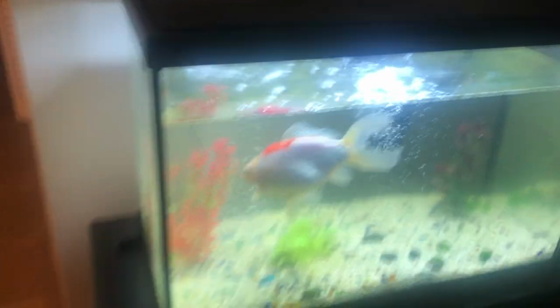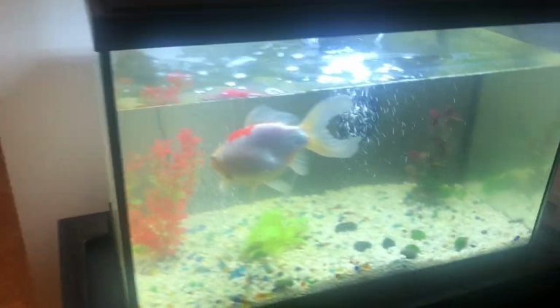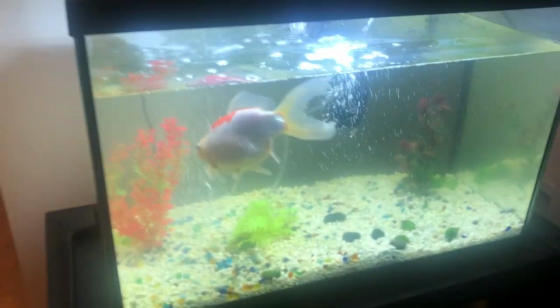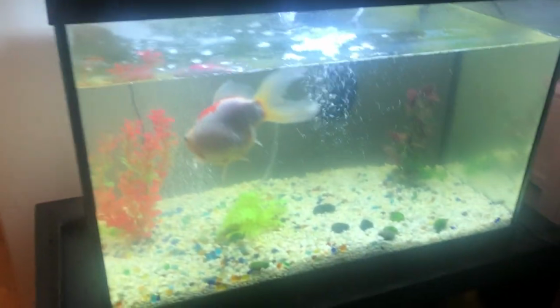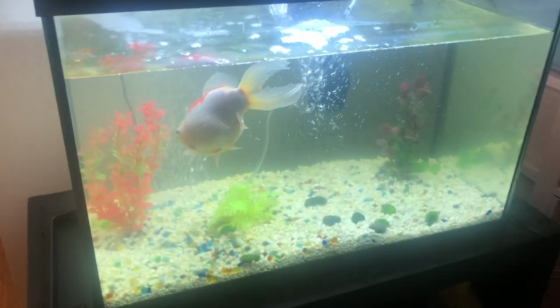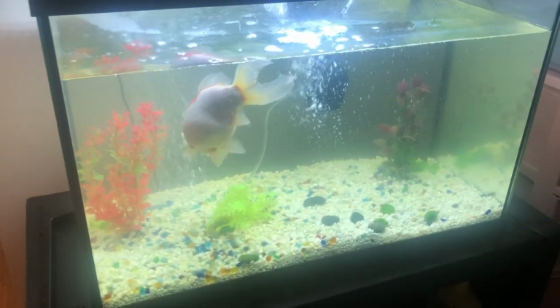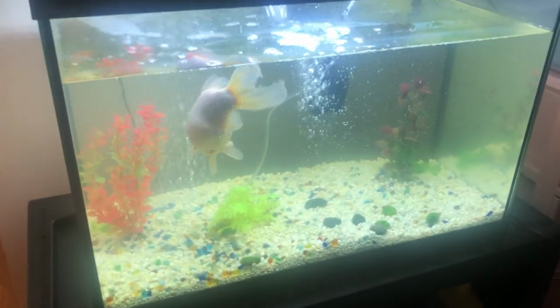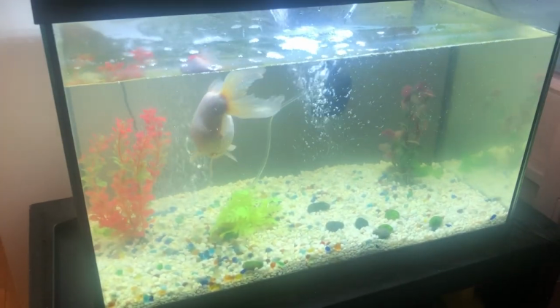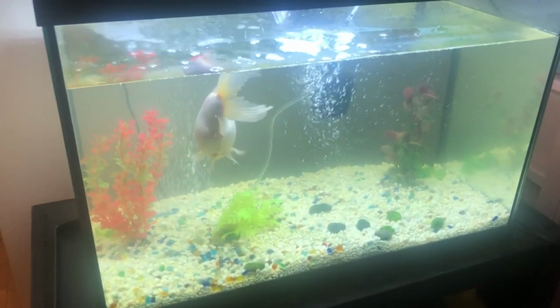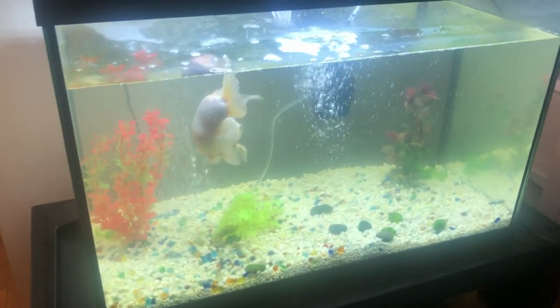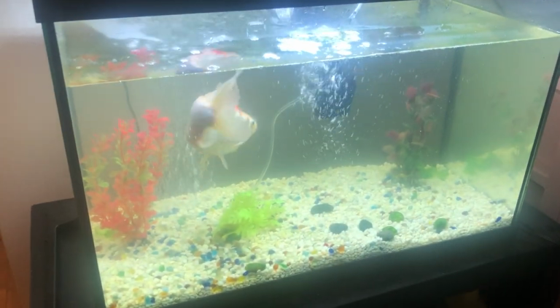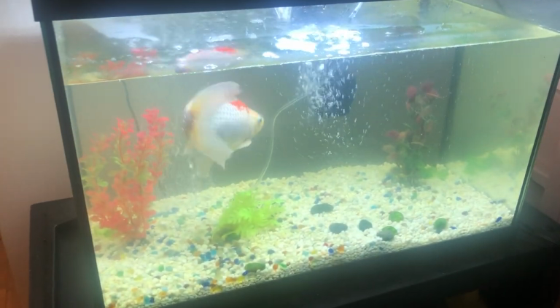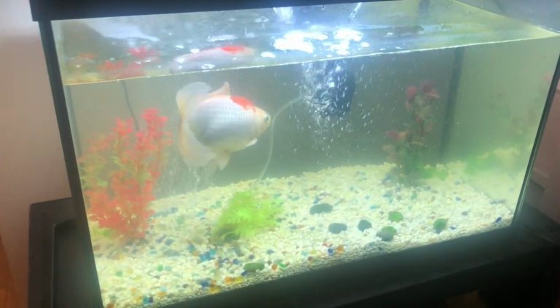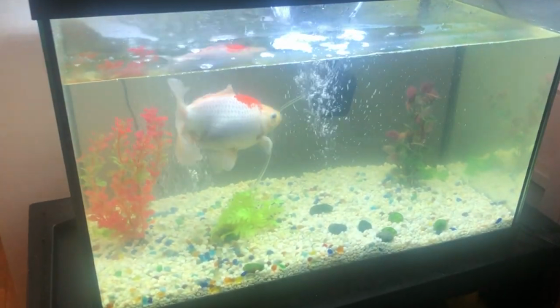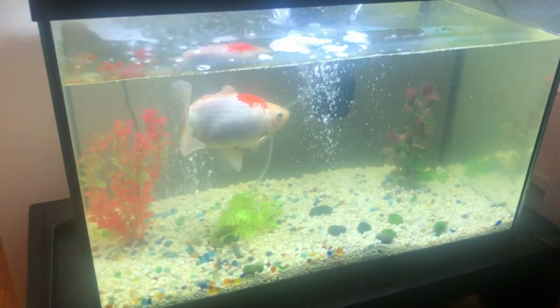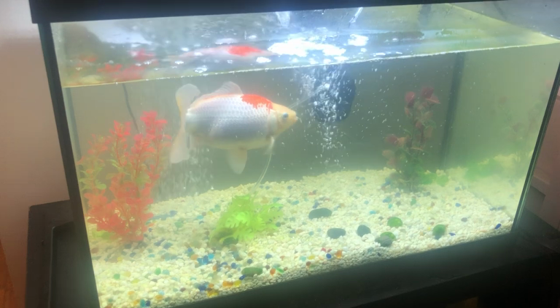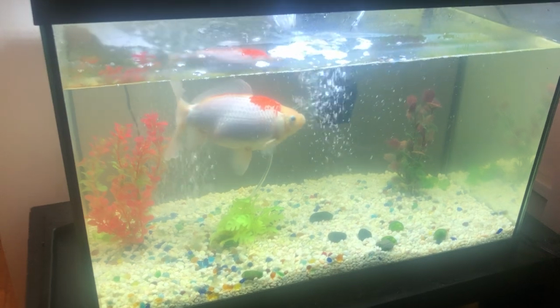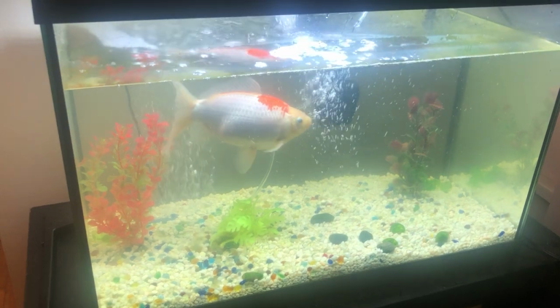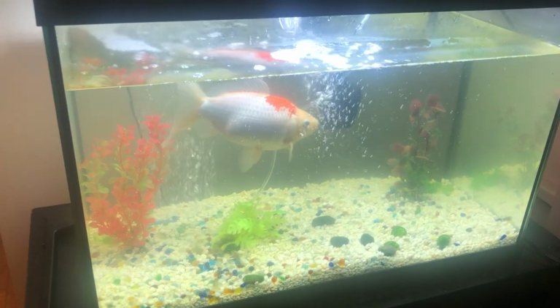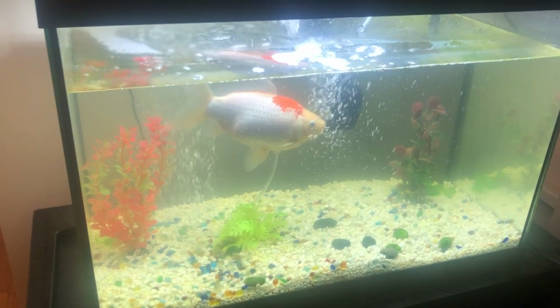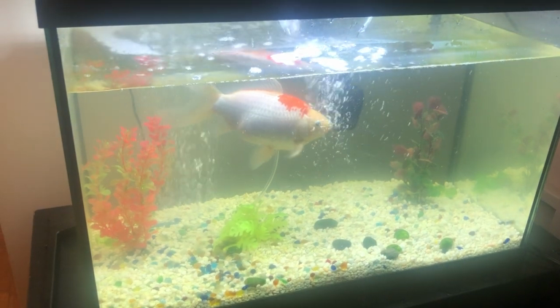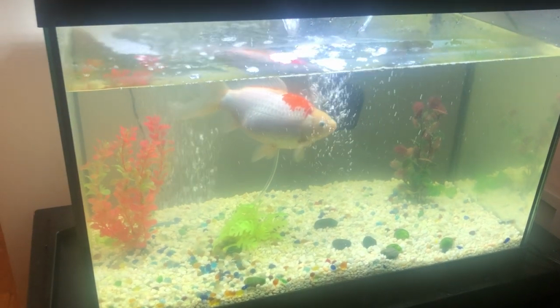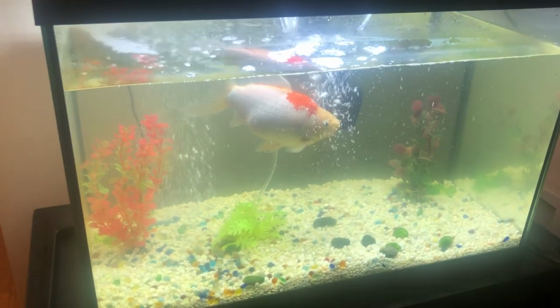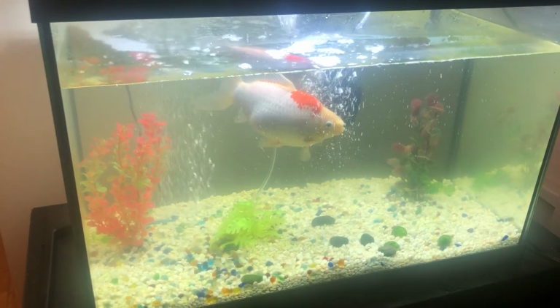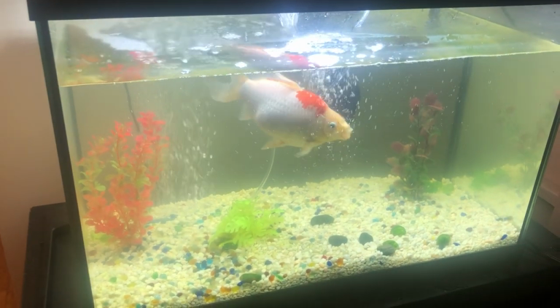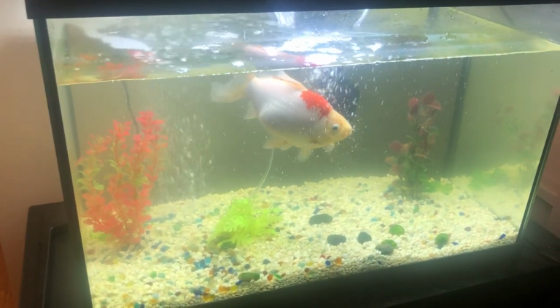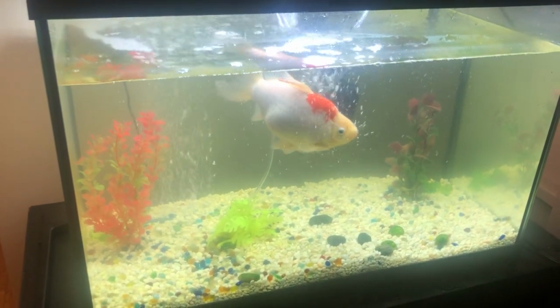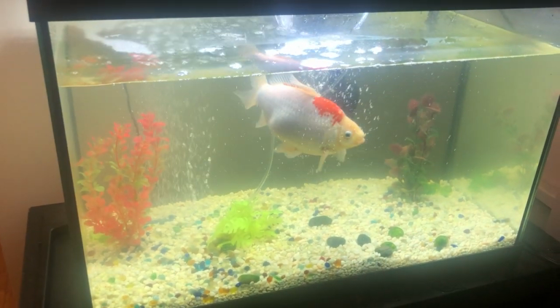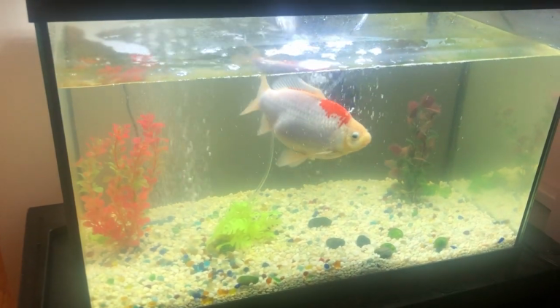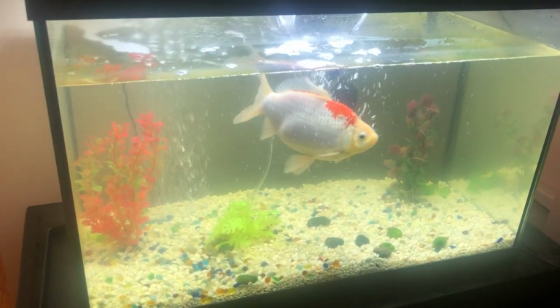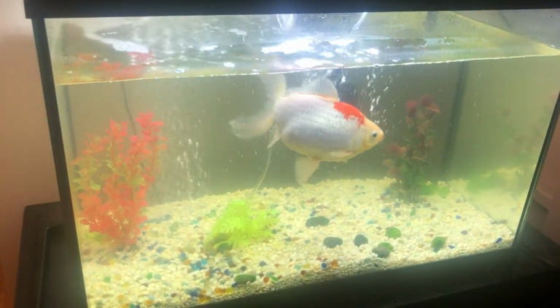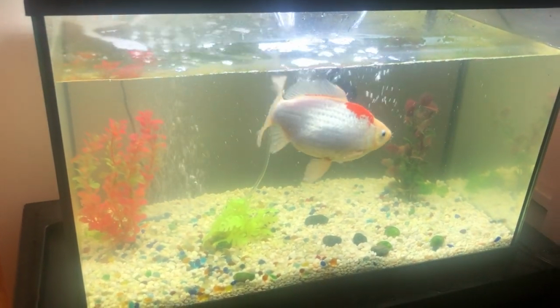And there's my baby fishy — he's happy again.